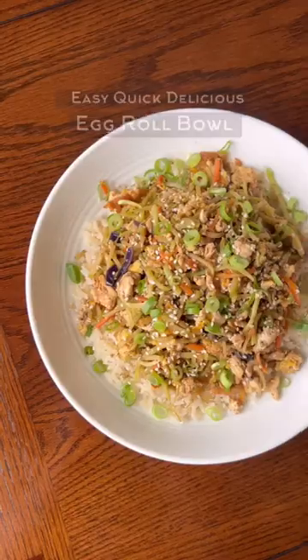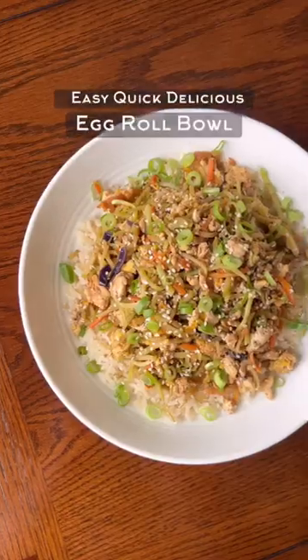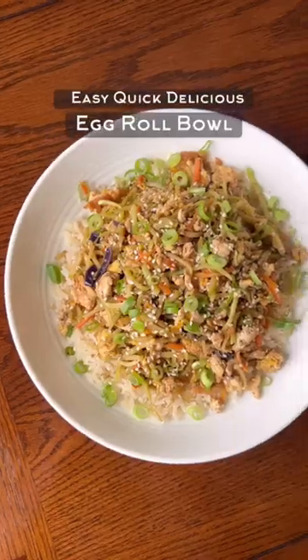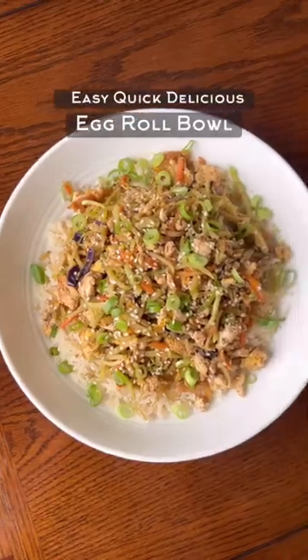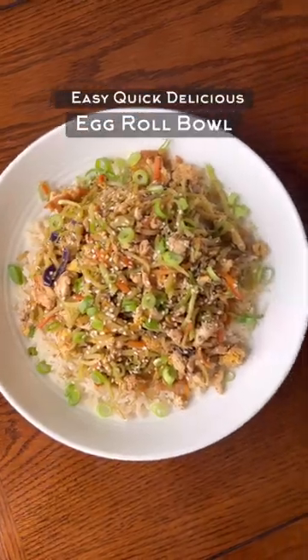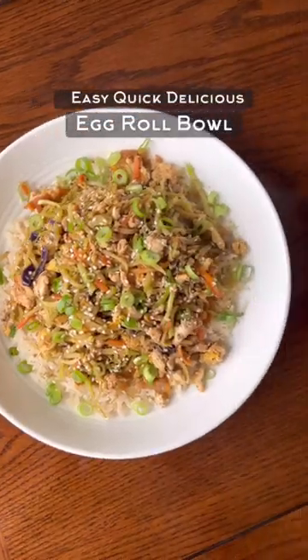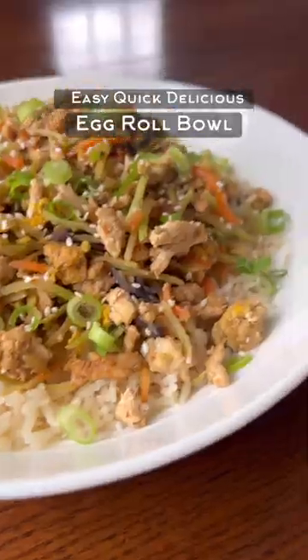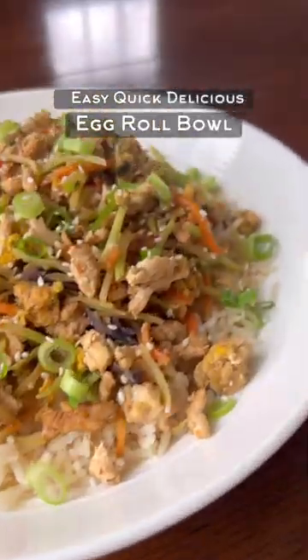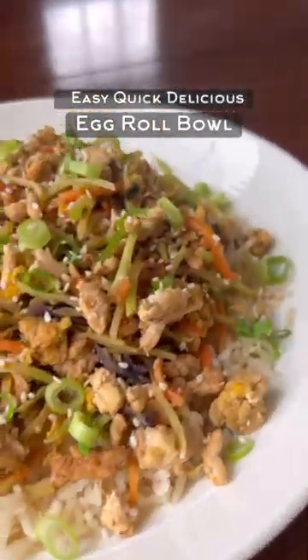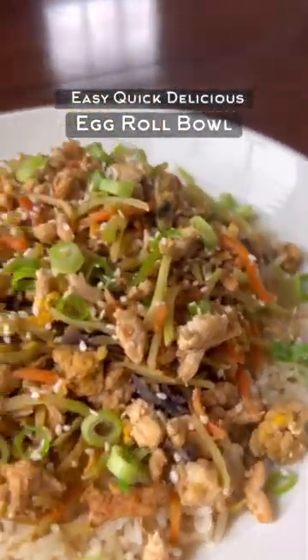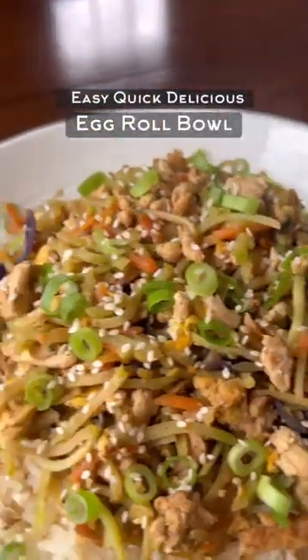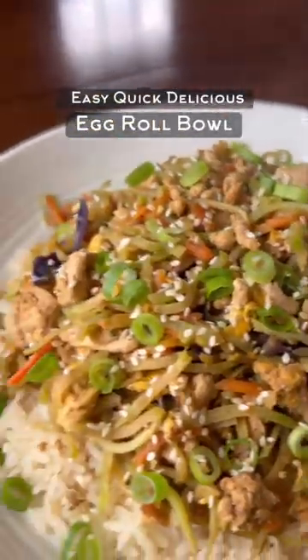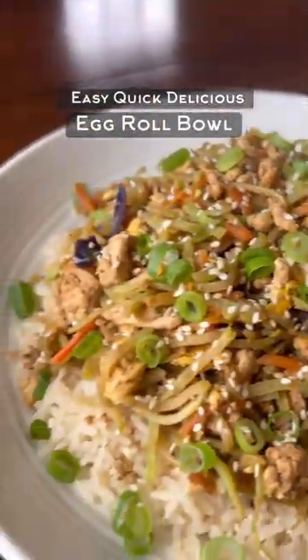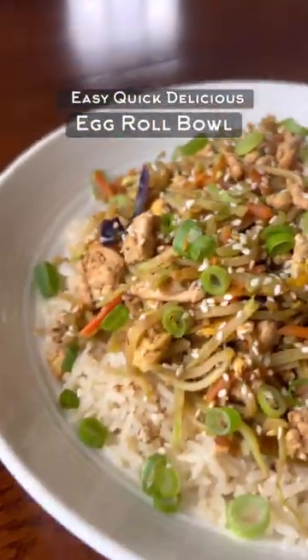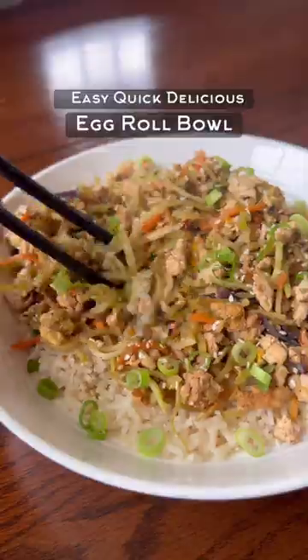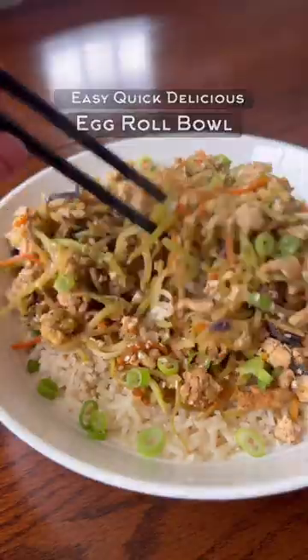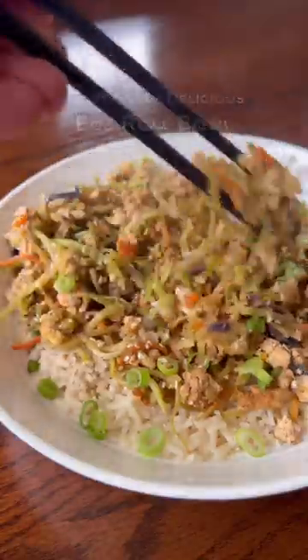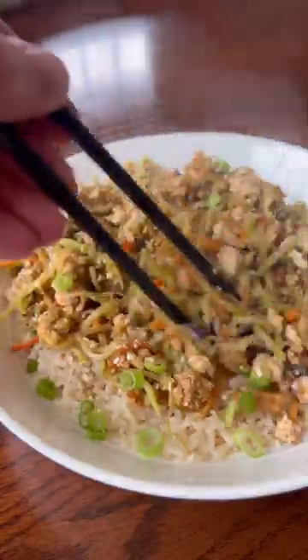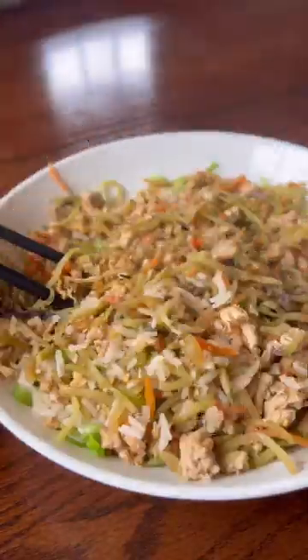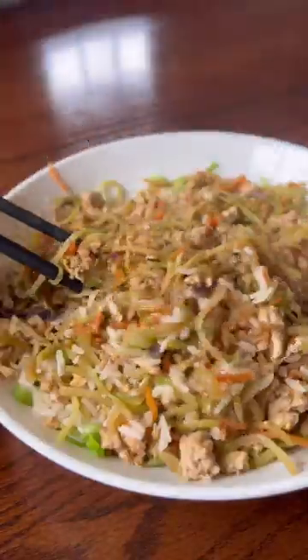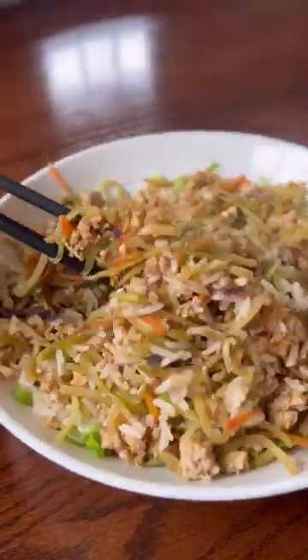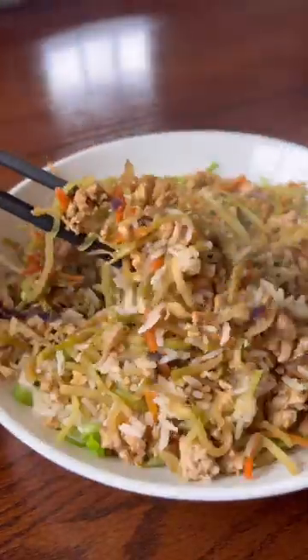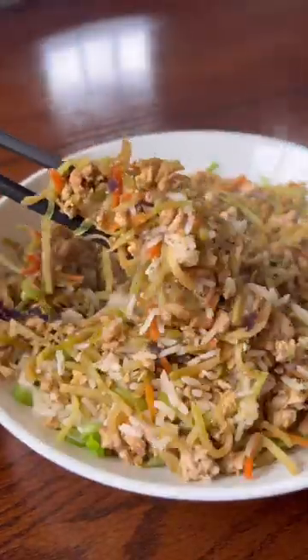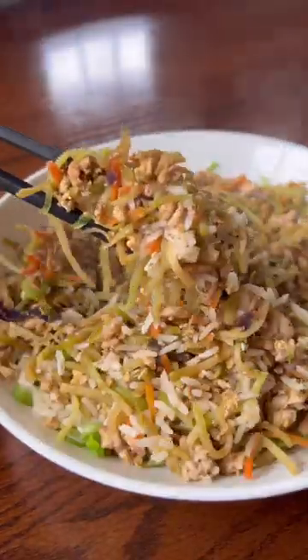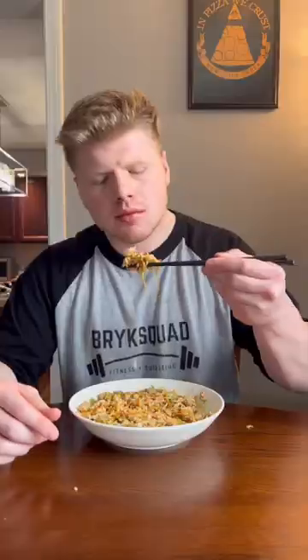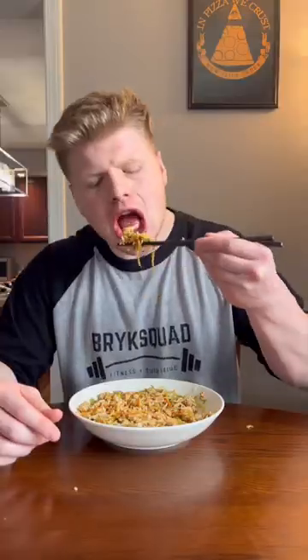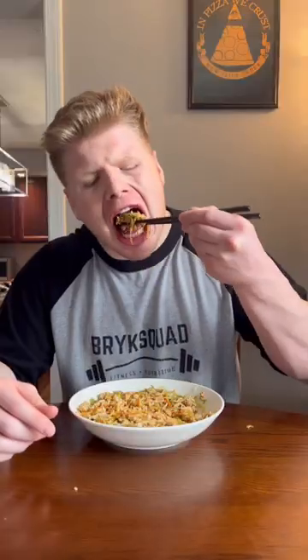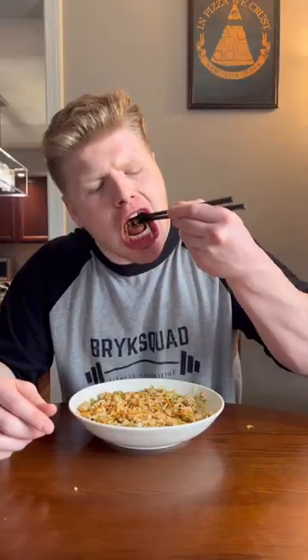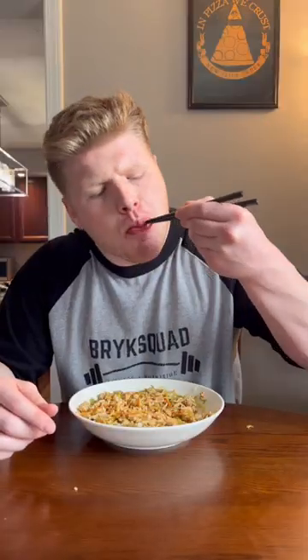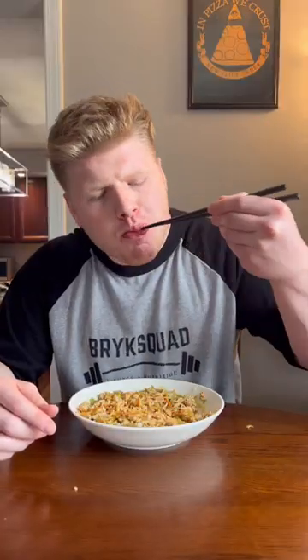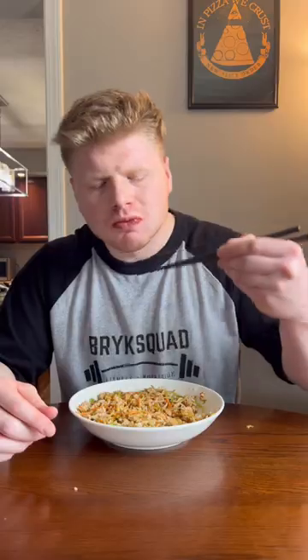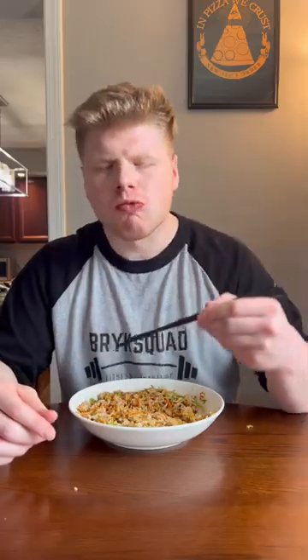Alright guys, this egg roll bowl is super simple, quick and delicious, also perfect for meal prepping.